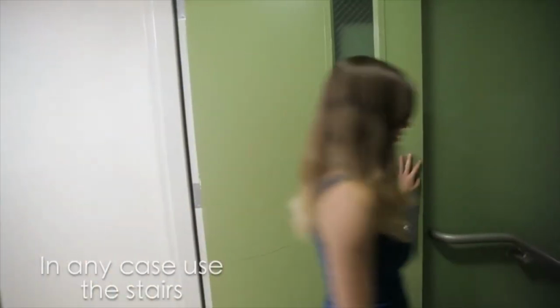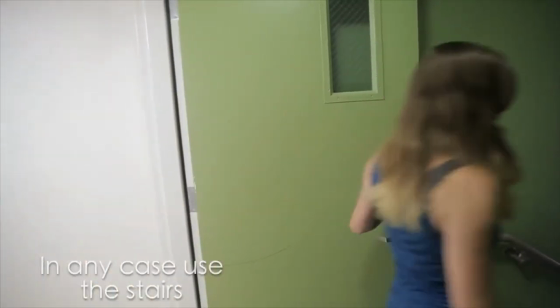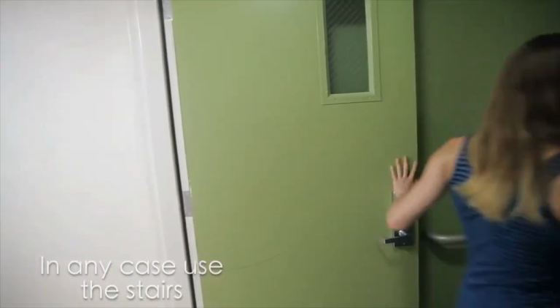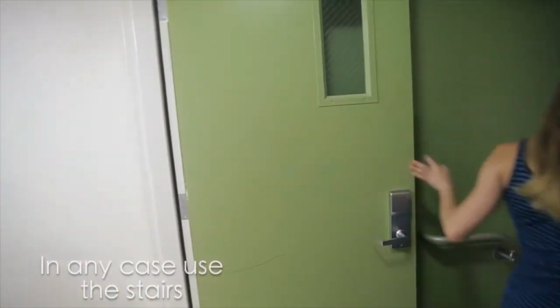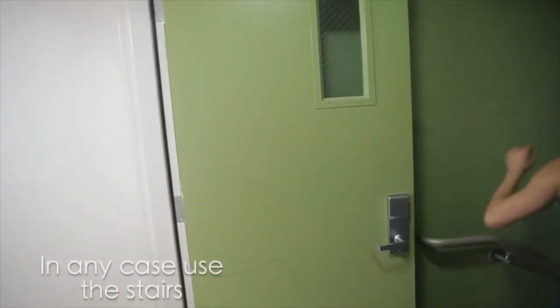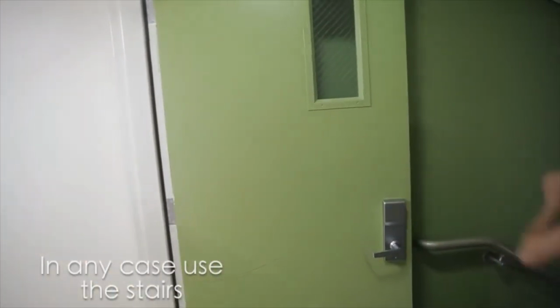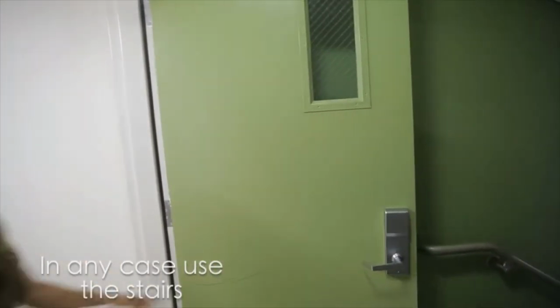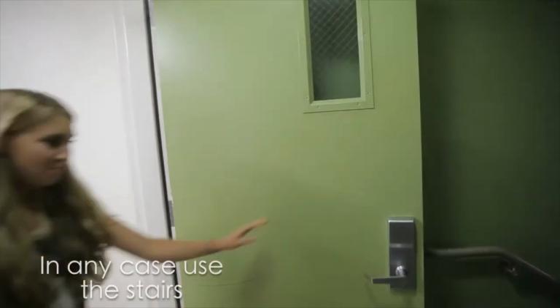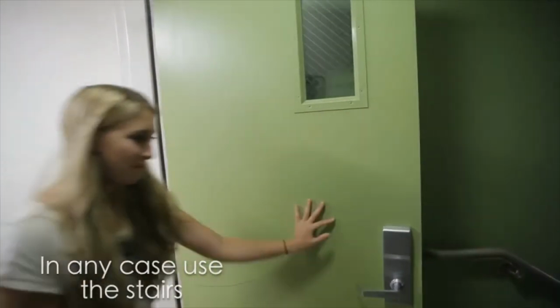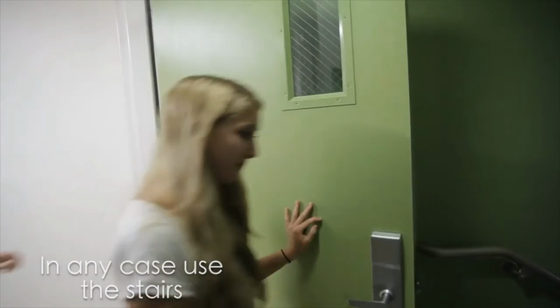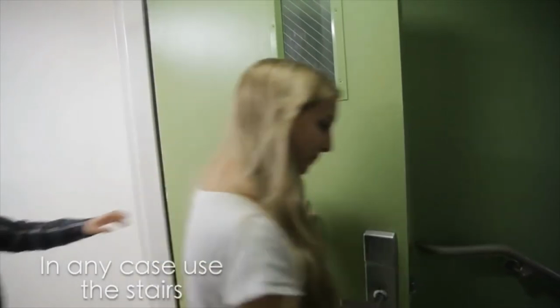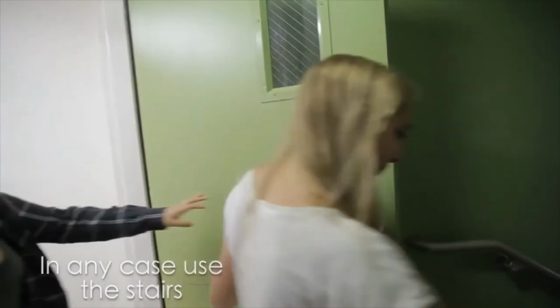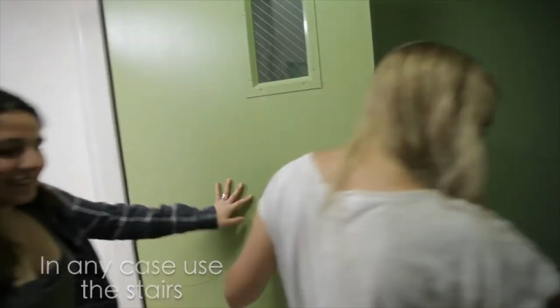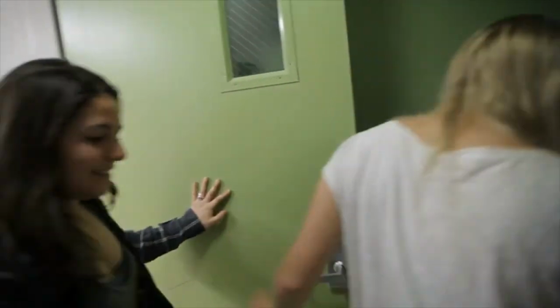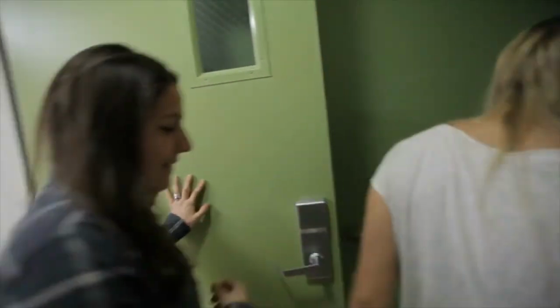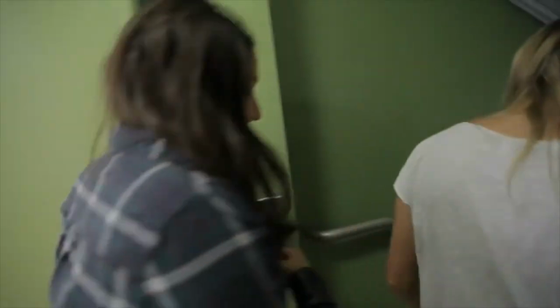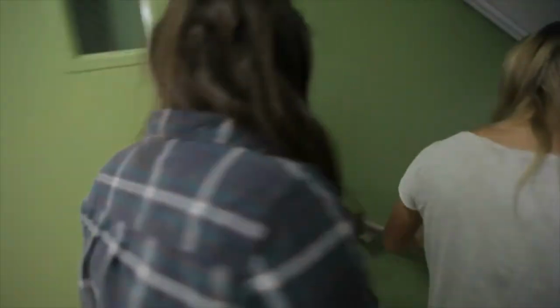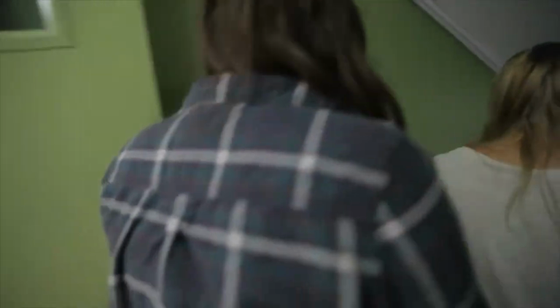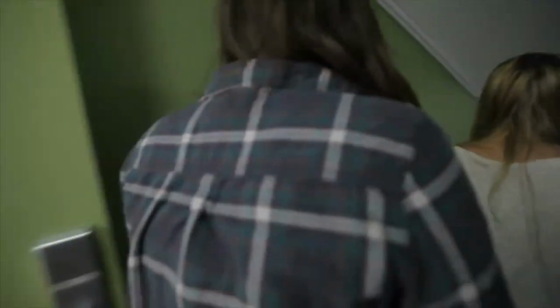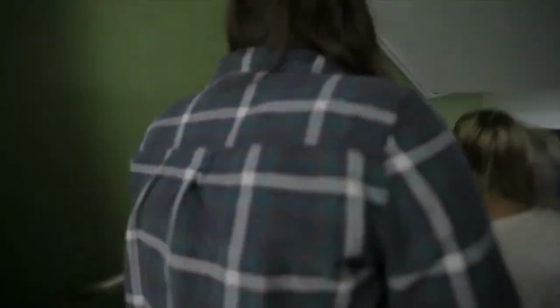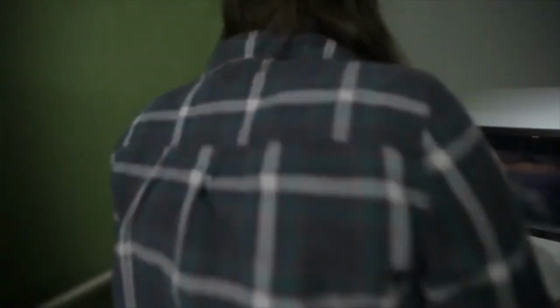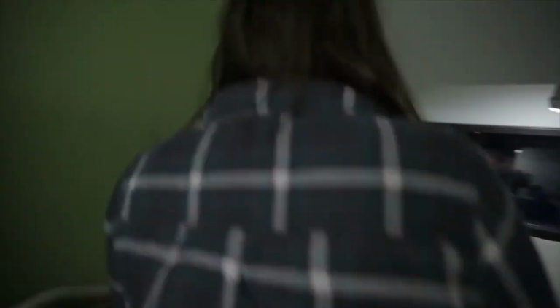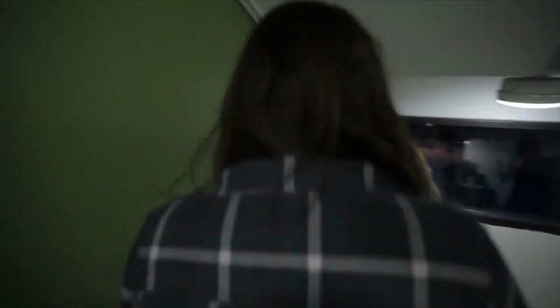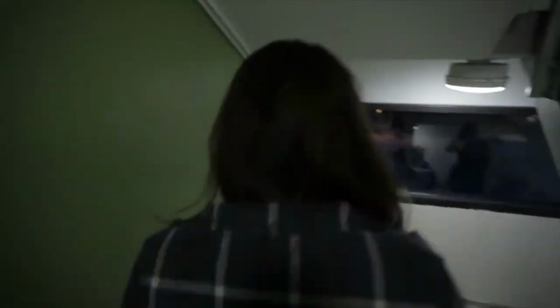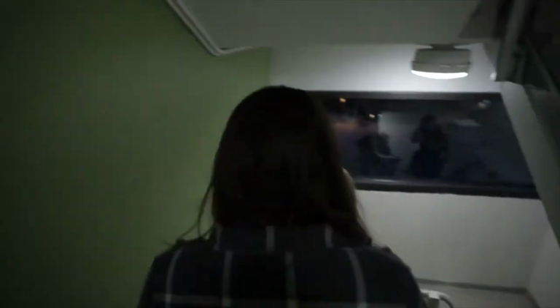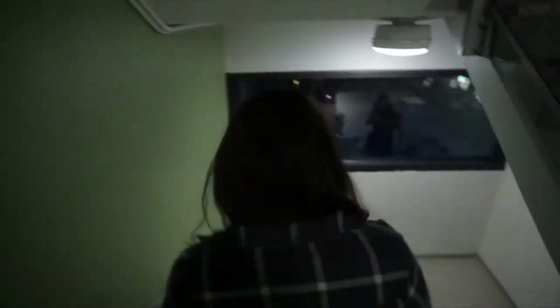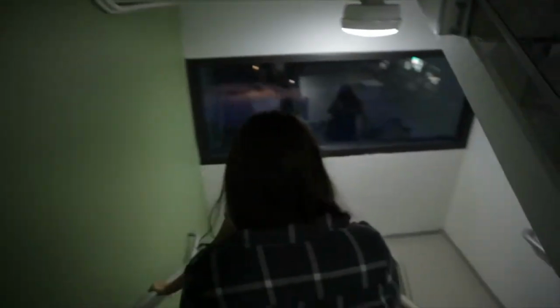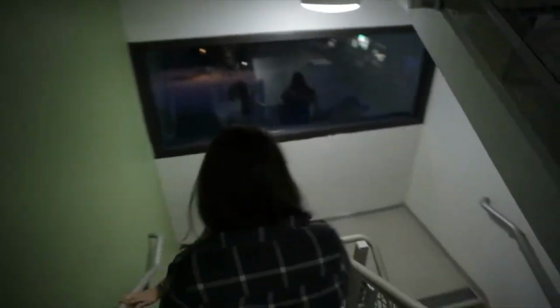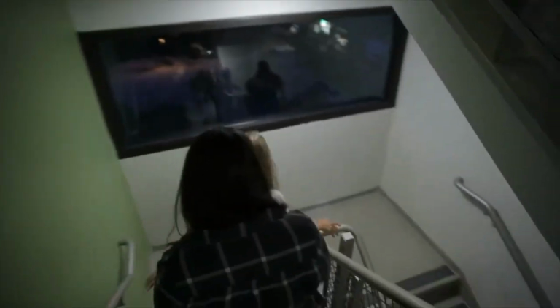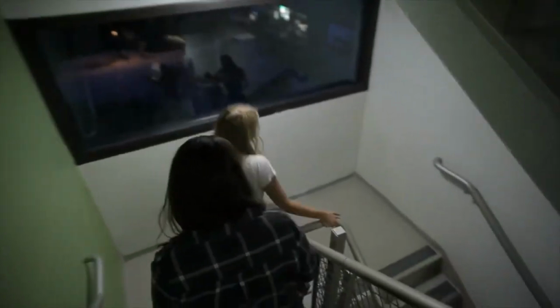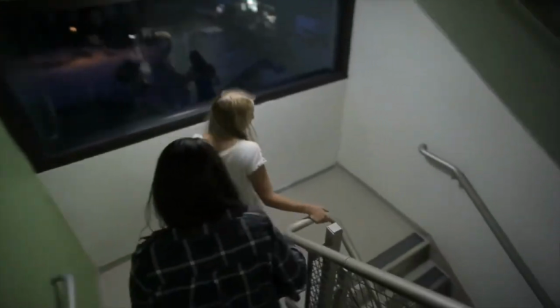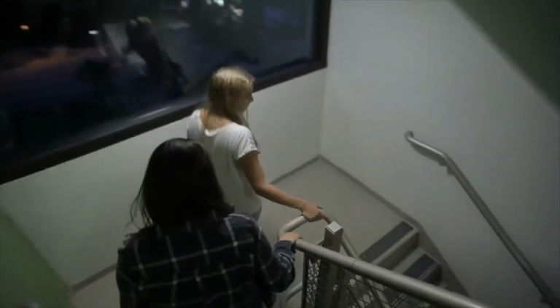You definitely do not want to take the elevator — you want to use the stairwells if possible. That's your best way to get out.